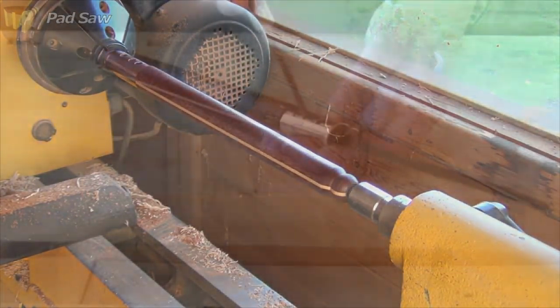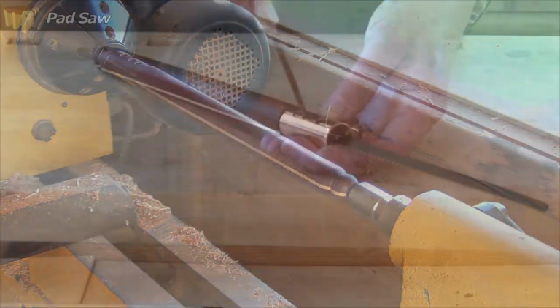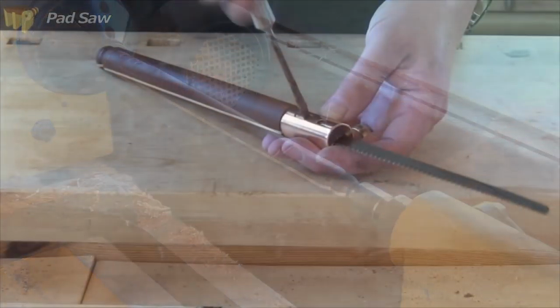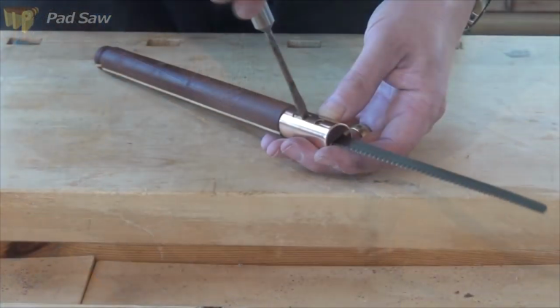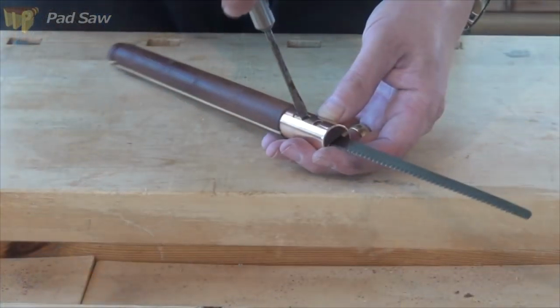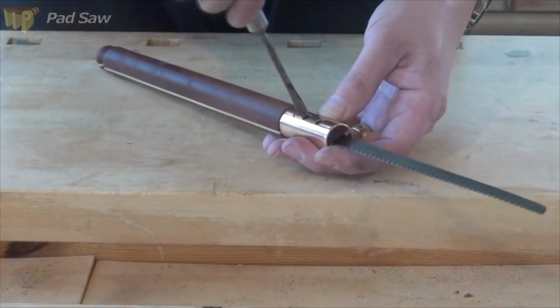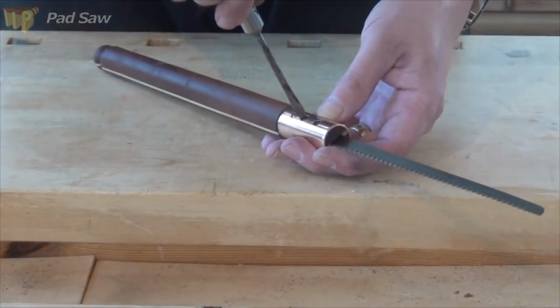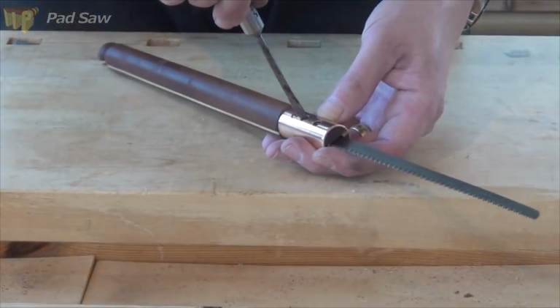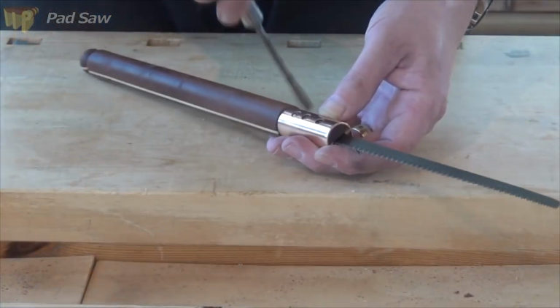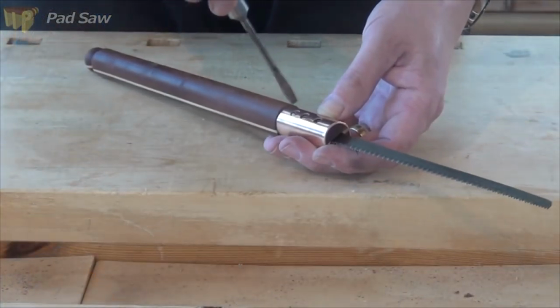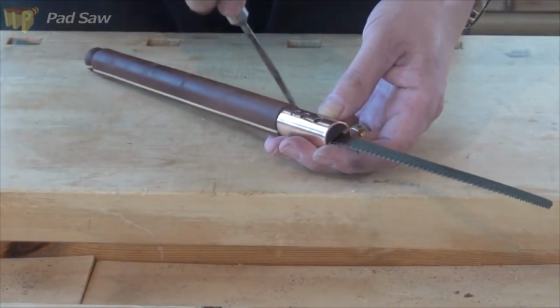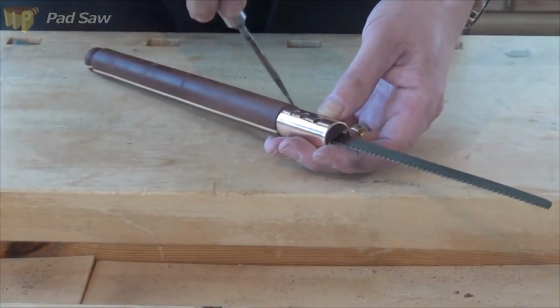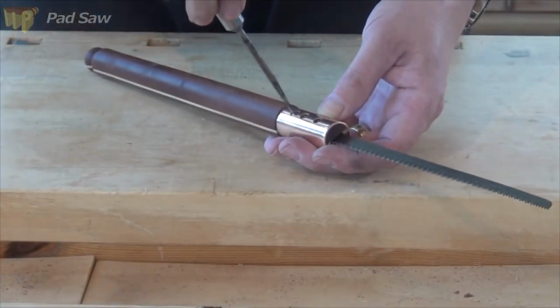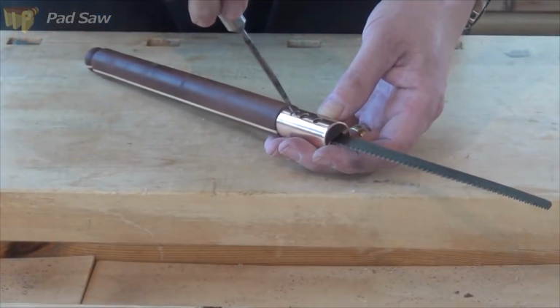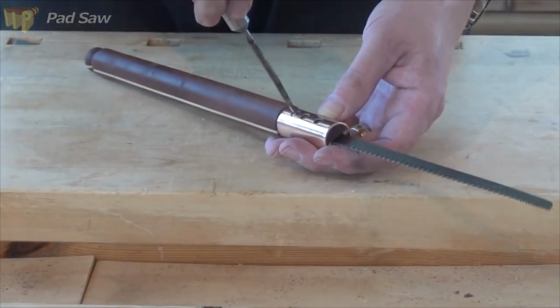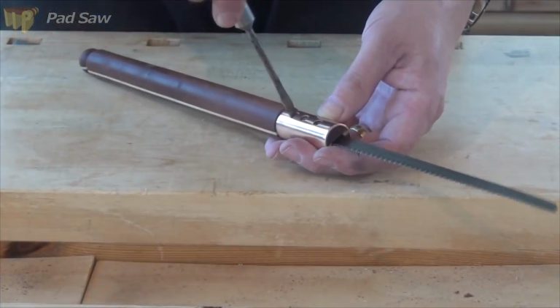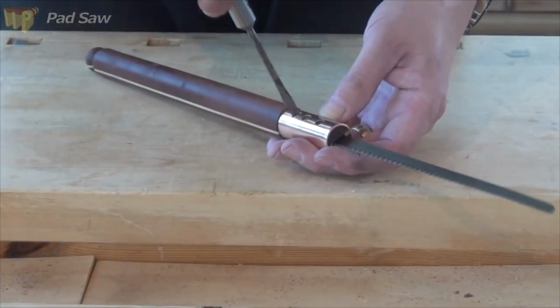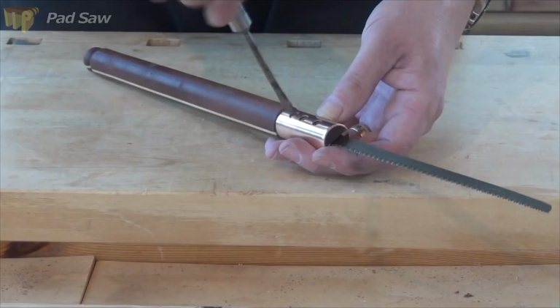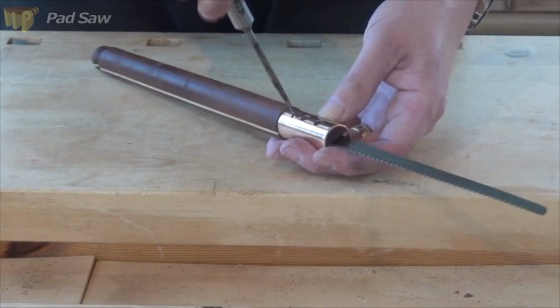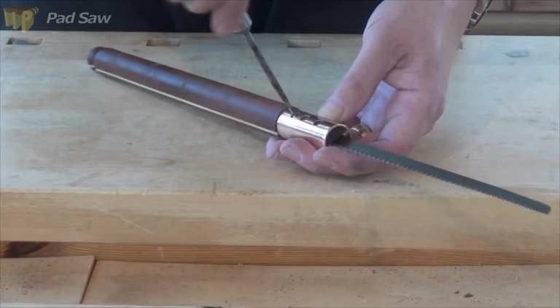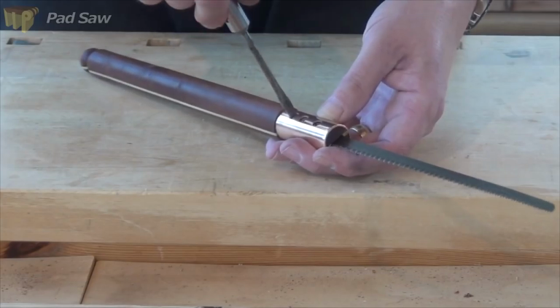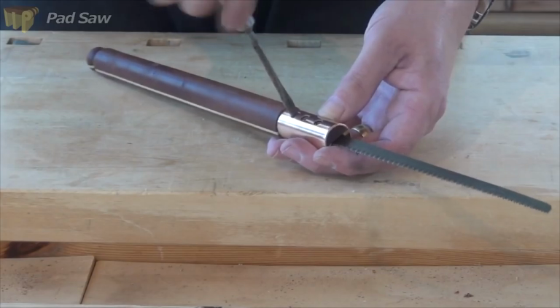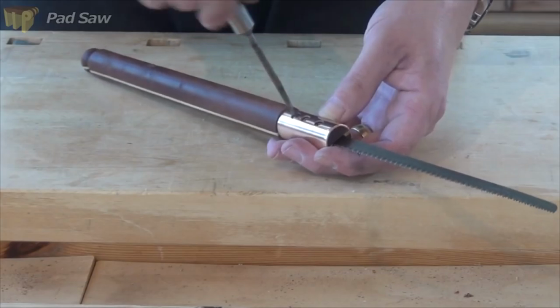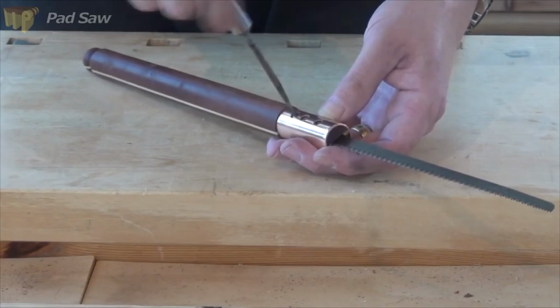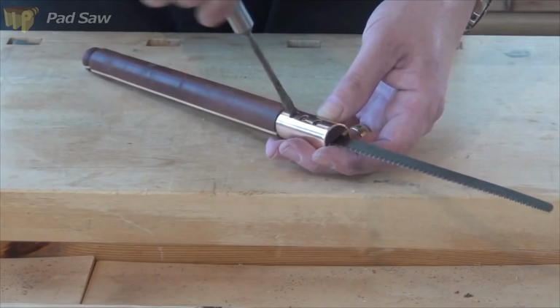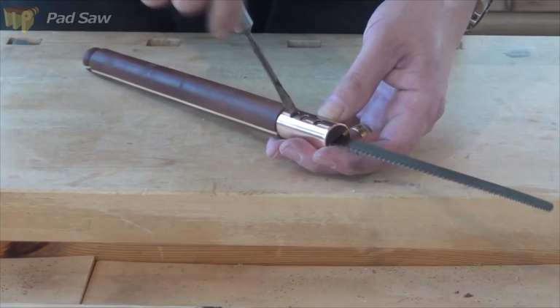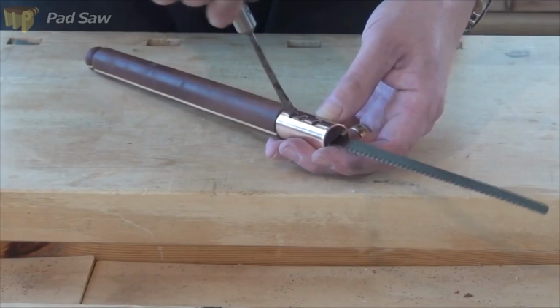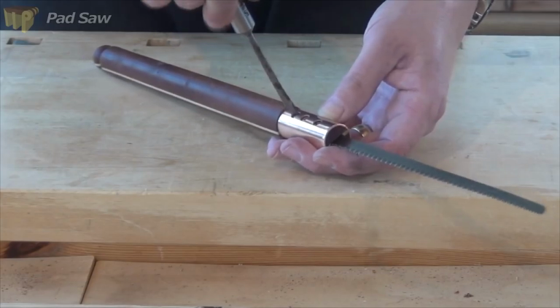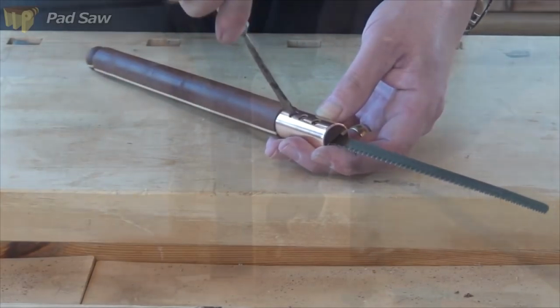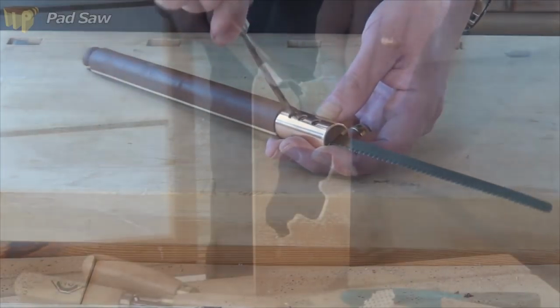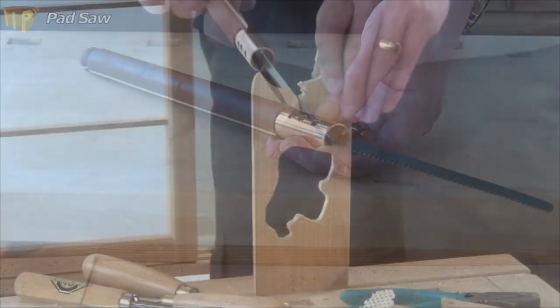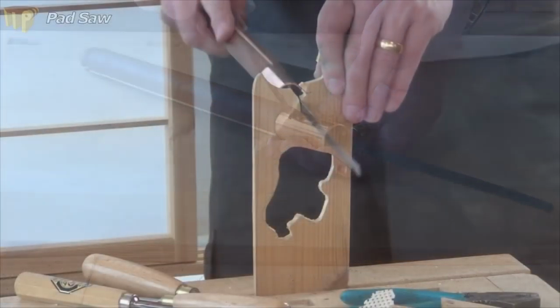You can set the blade for either a push or pull action, or retract it completely when you're not using it.